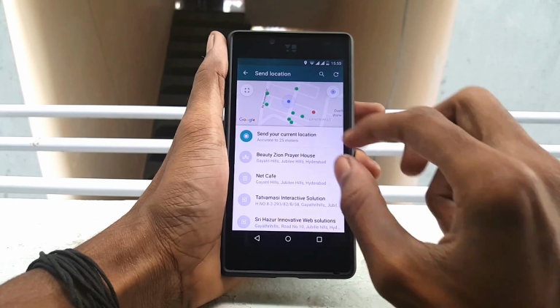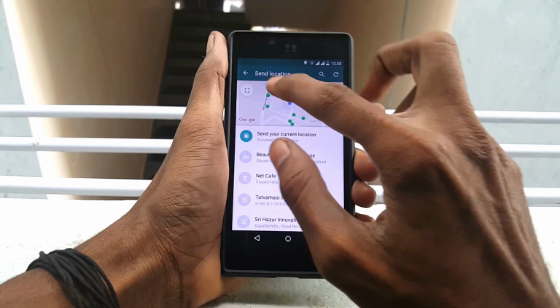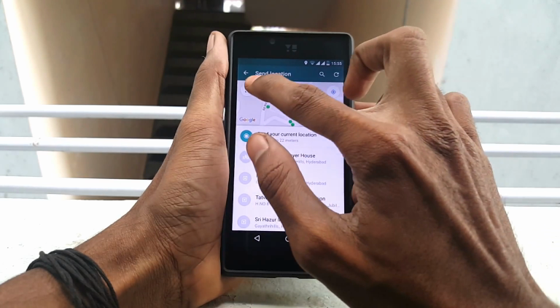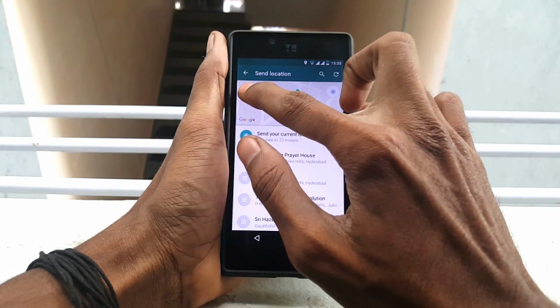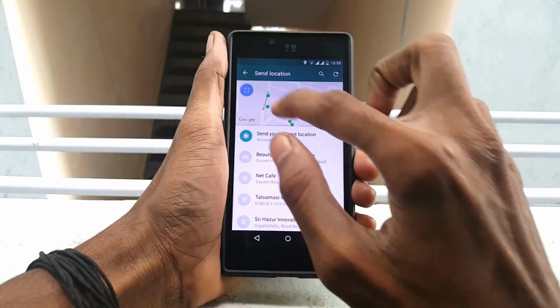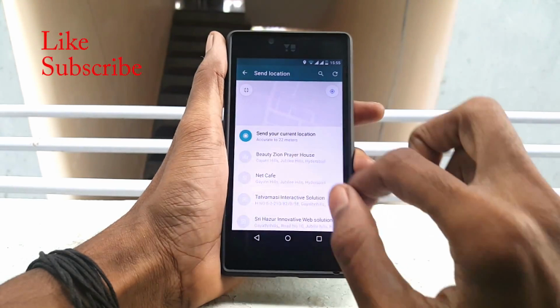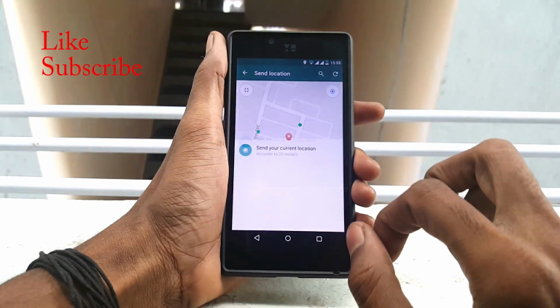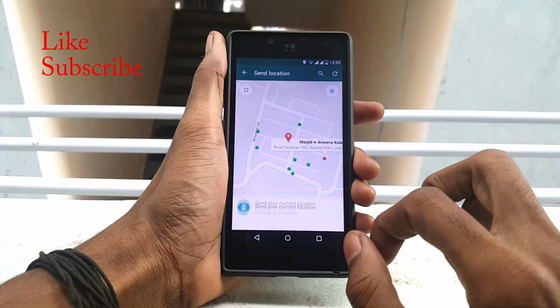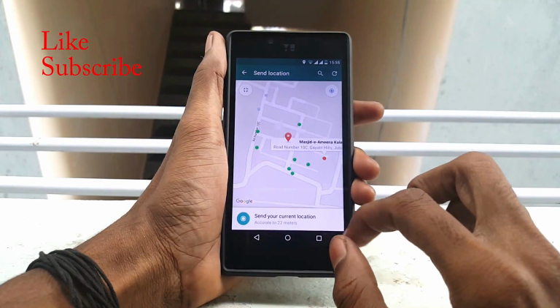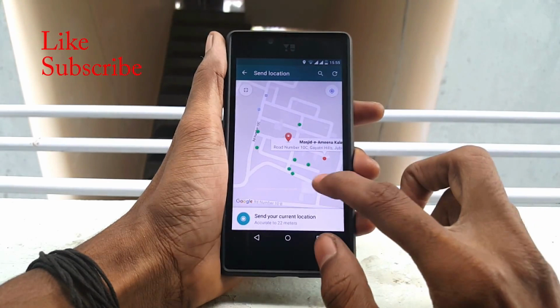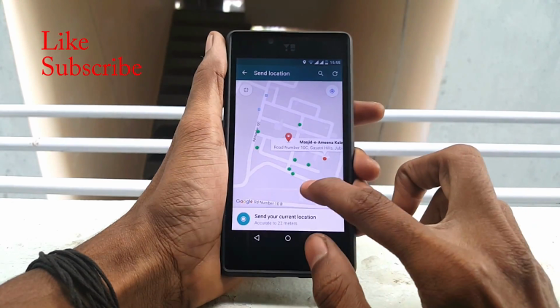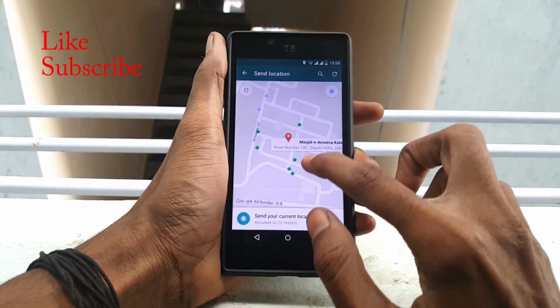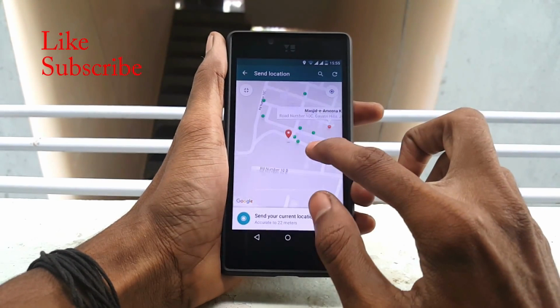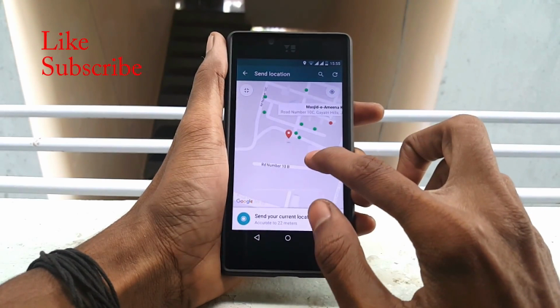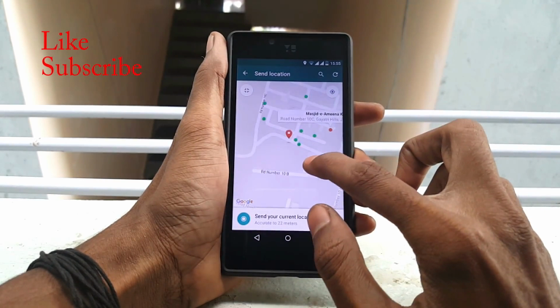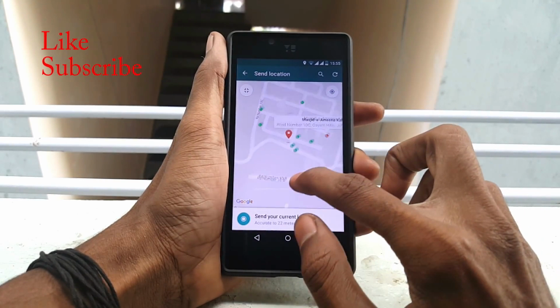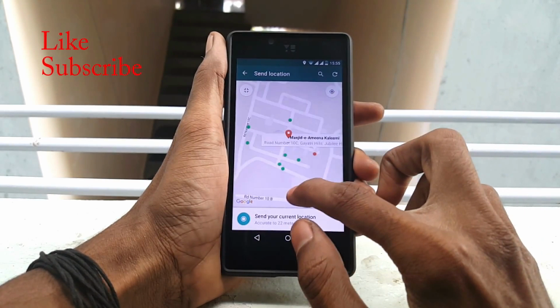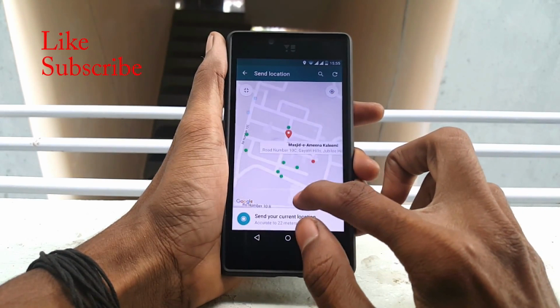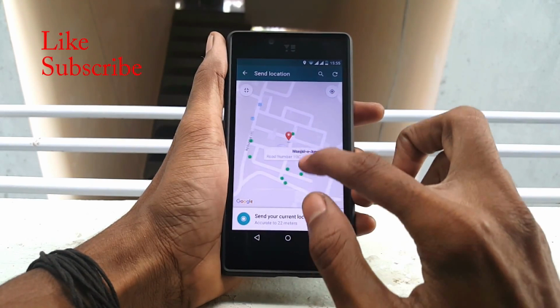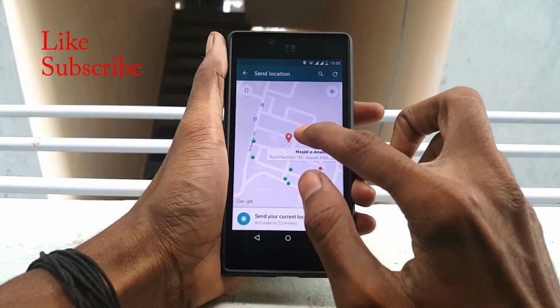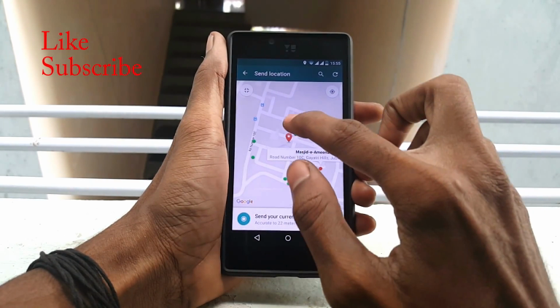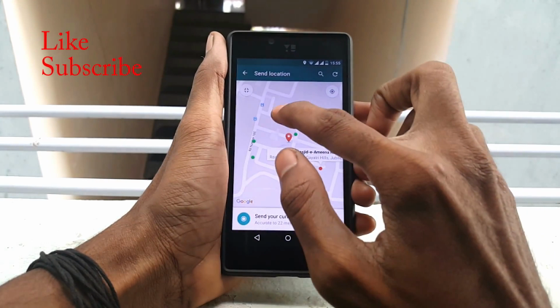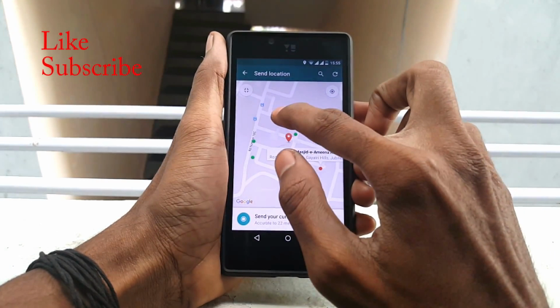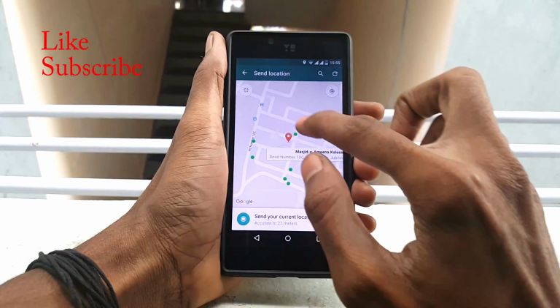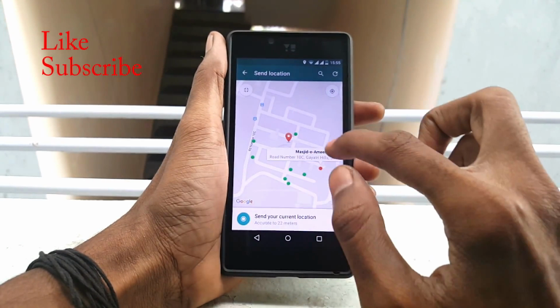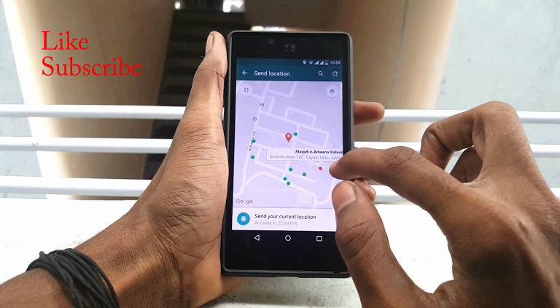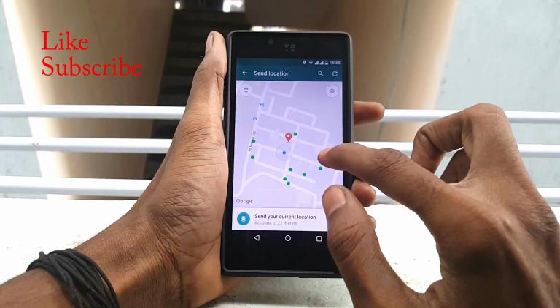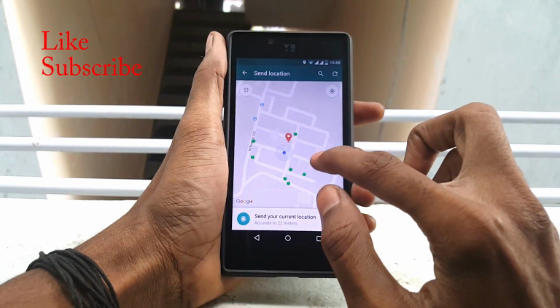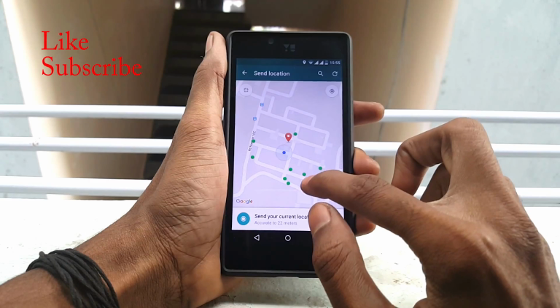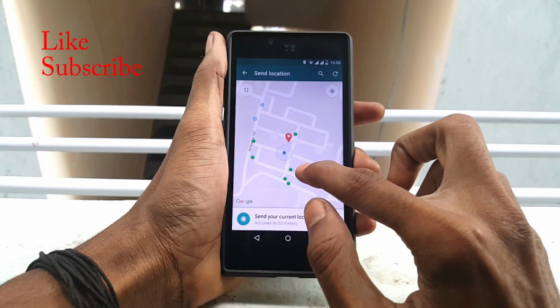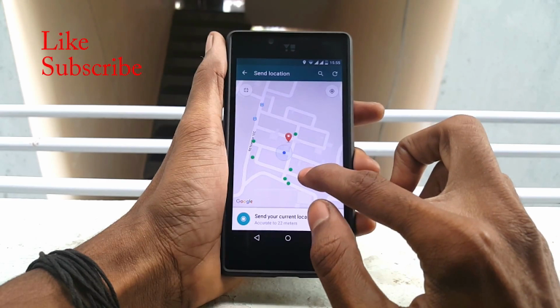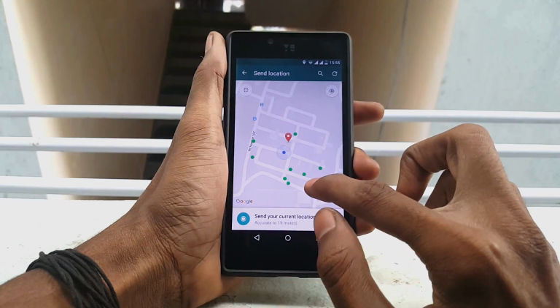Thank you guys for watching this video. Like this video, share it, and subscribe to our channel for more awesome videos.